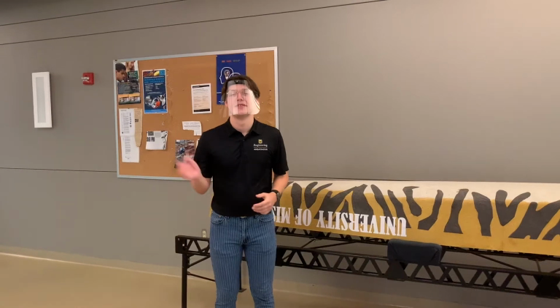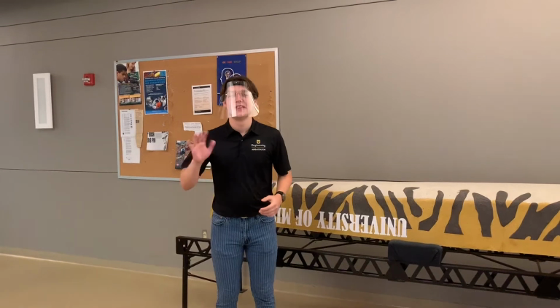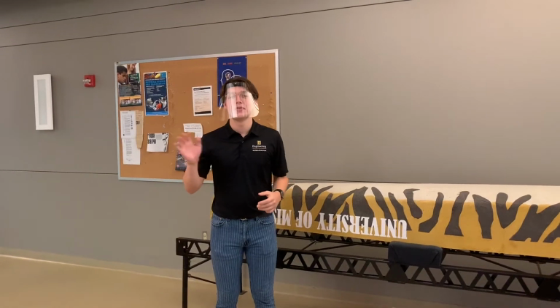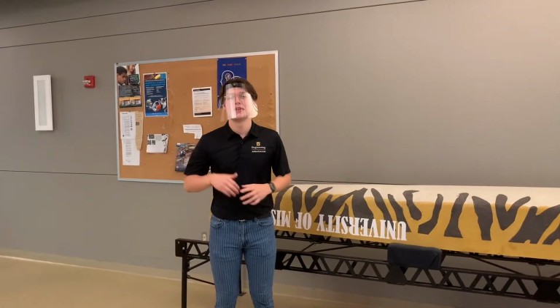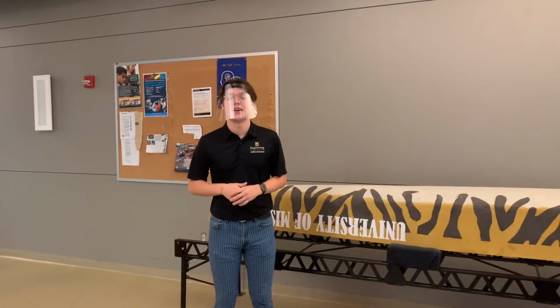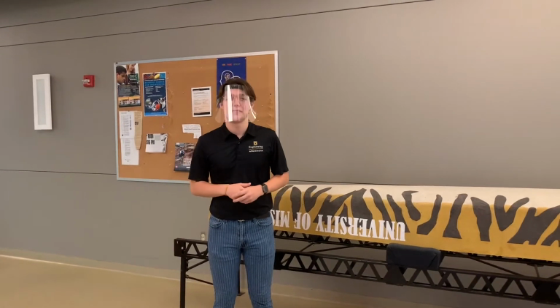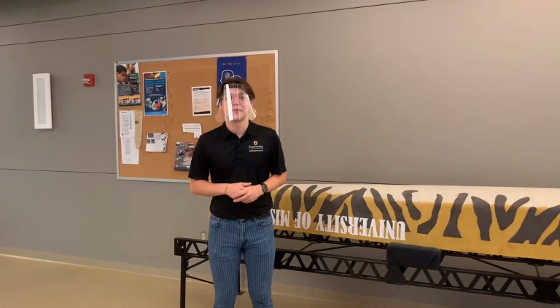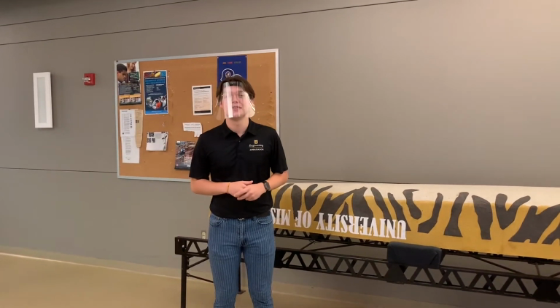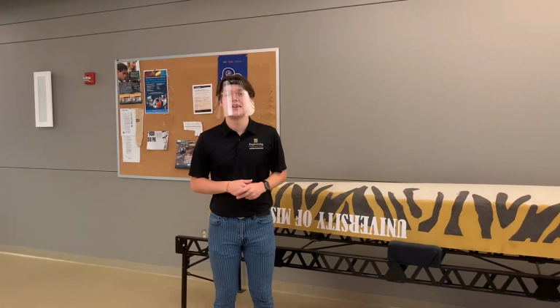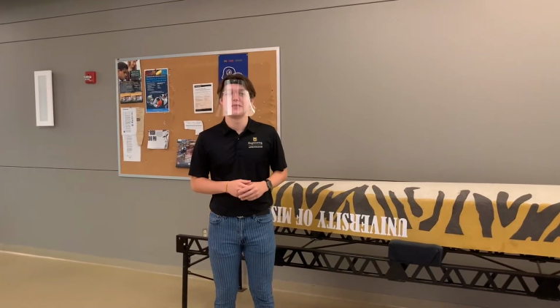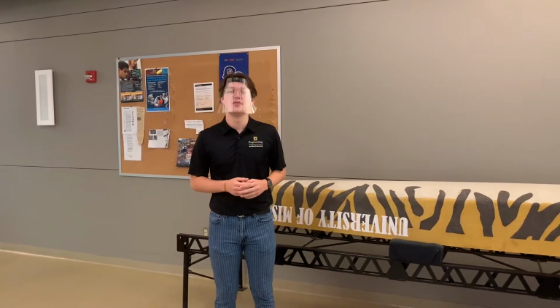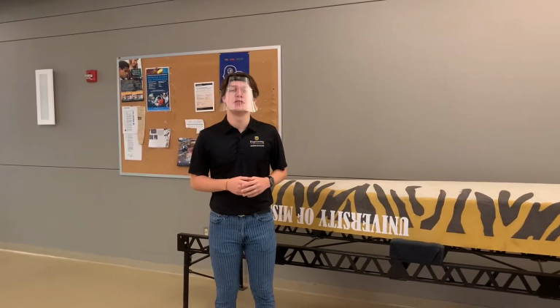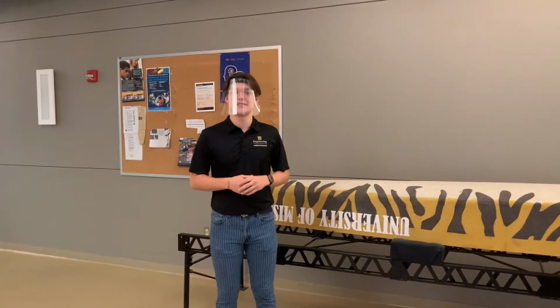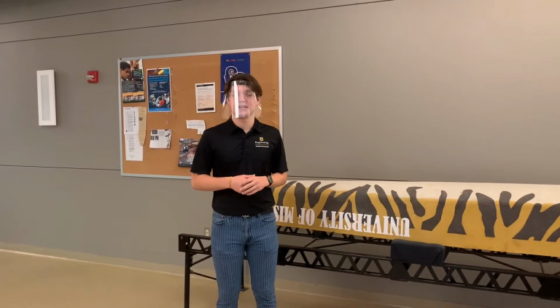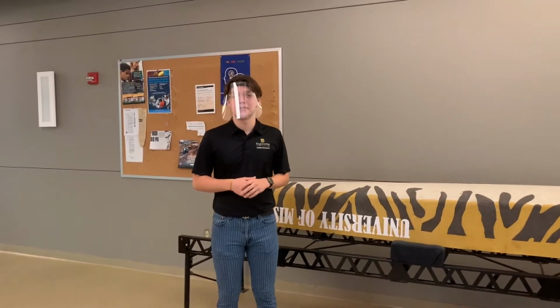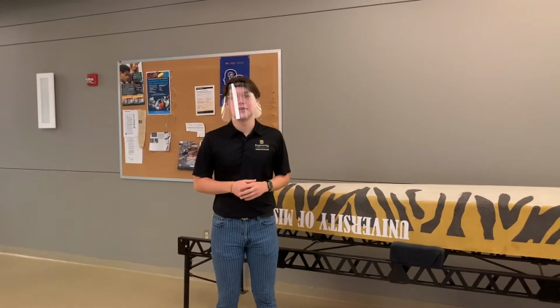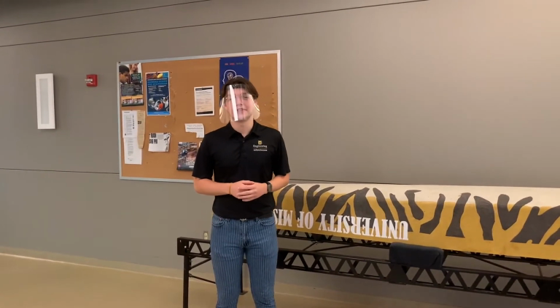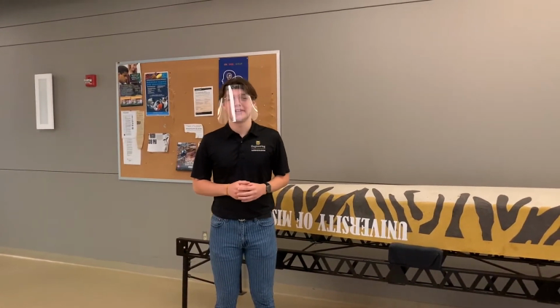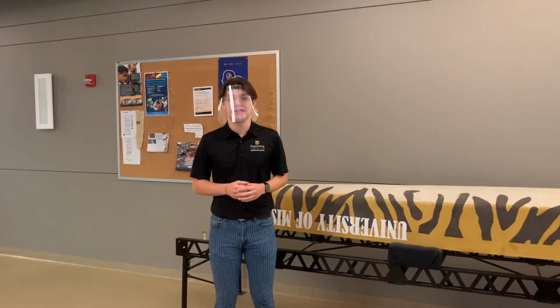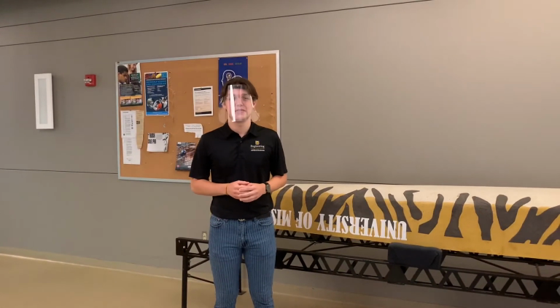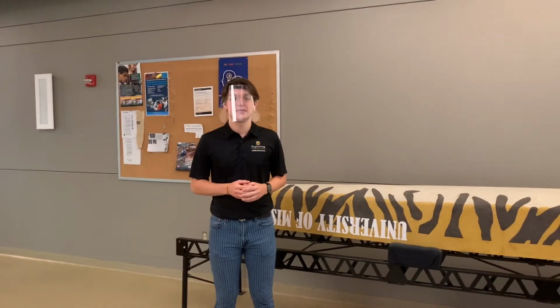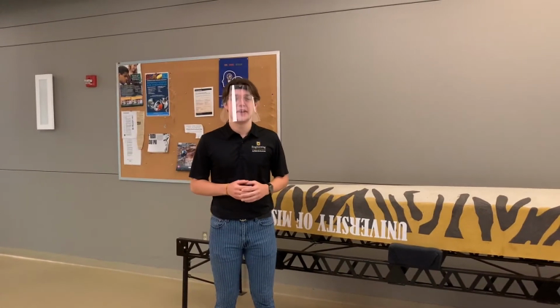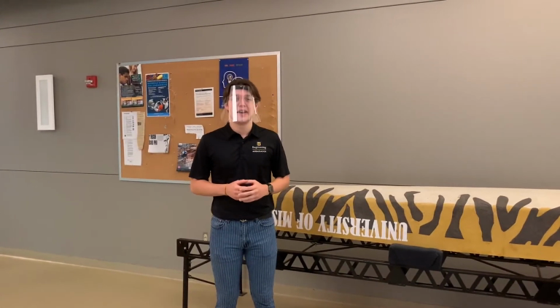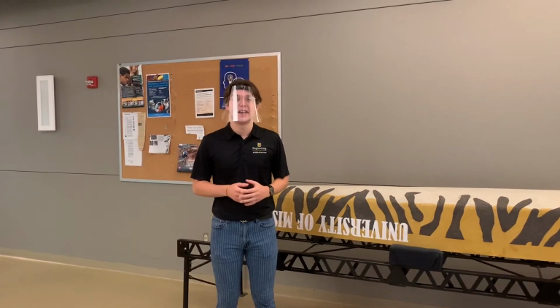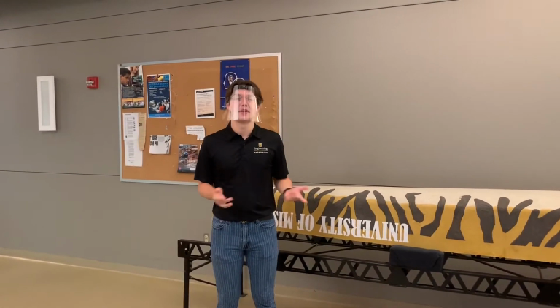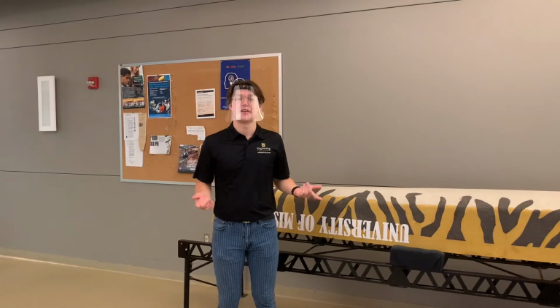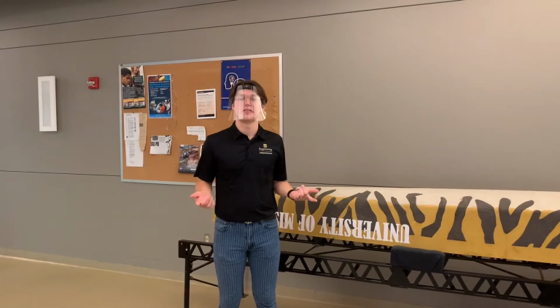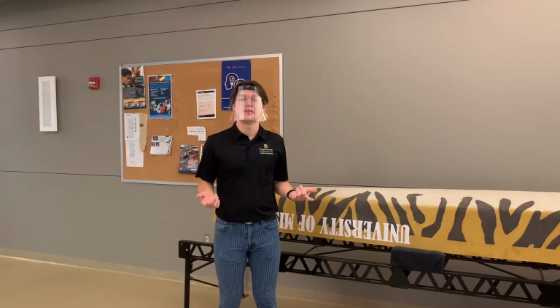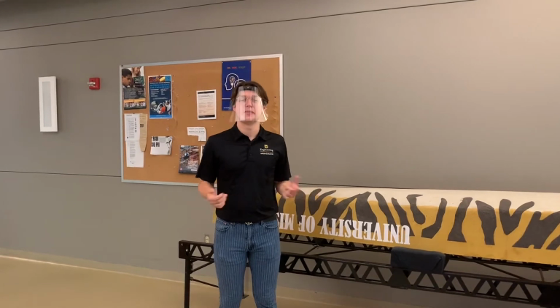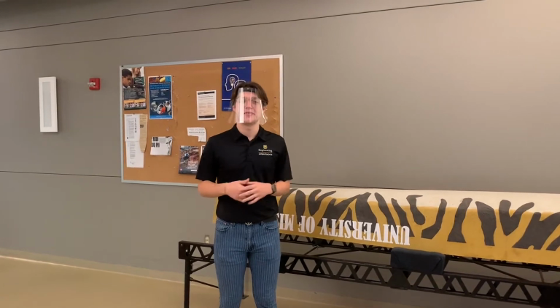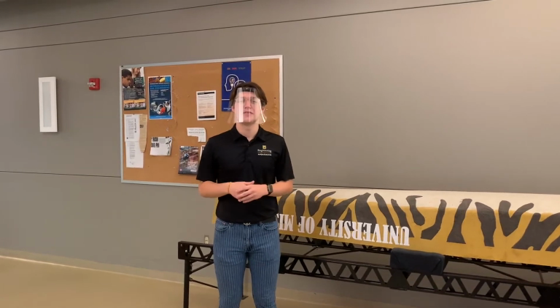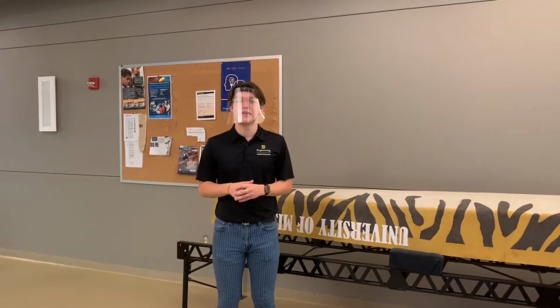Hi everyone, I'm Paul Orton. I'm a junior studying computer science at Mizzou, and I'm going to talk a little bit about student development.